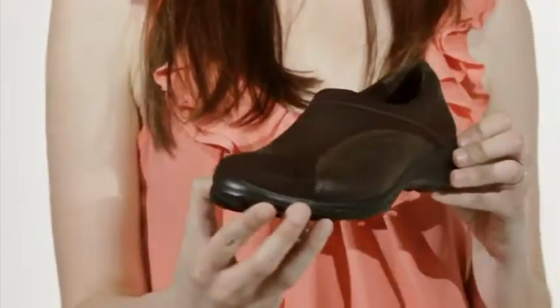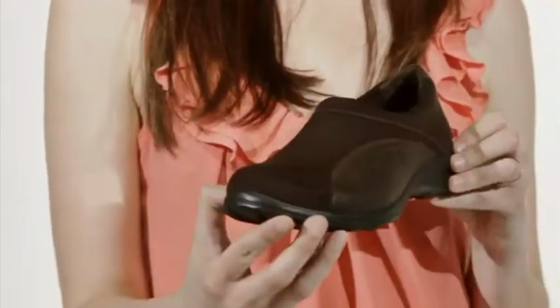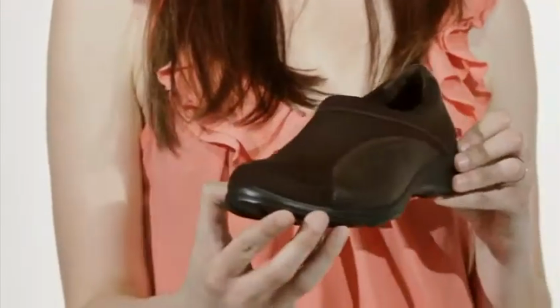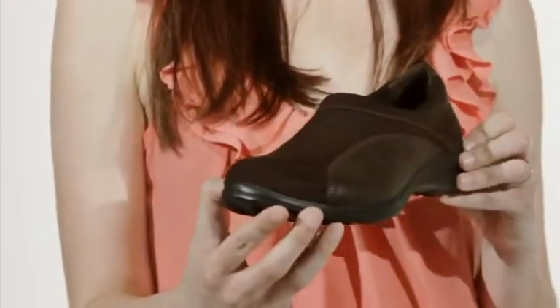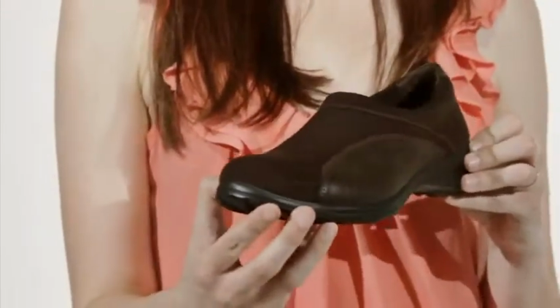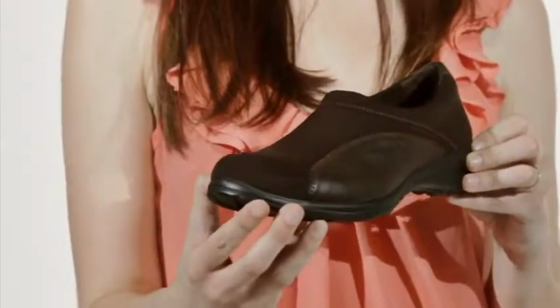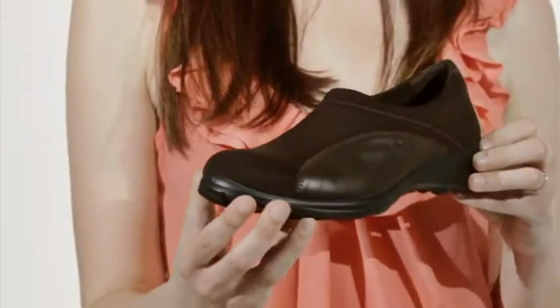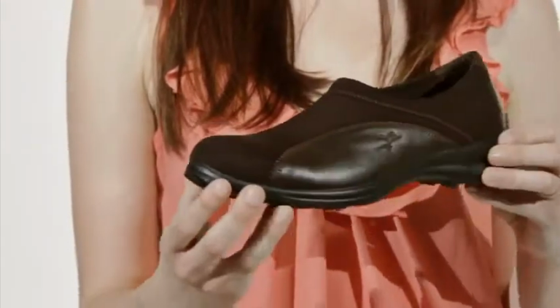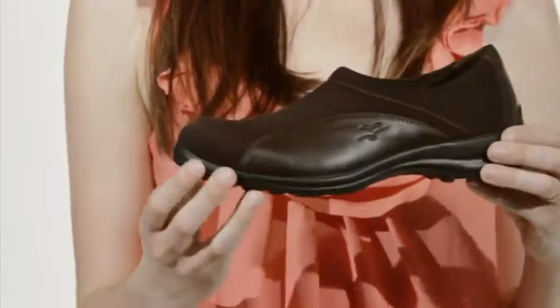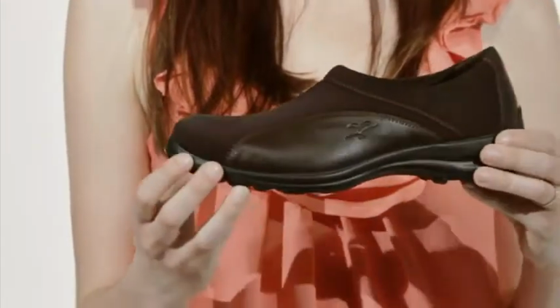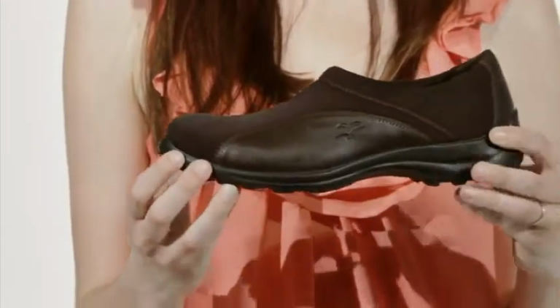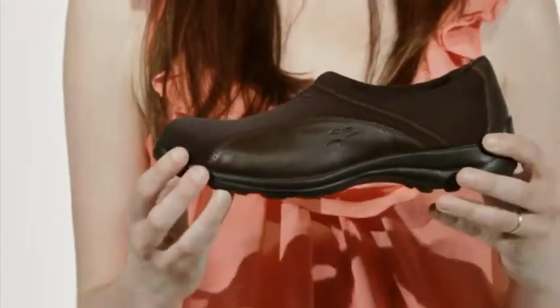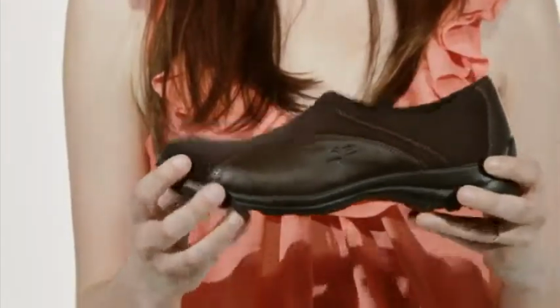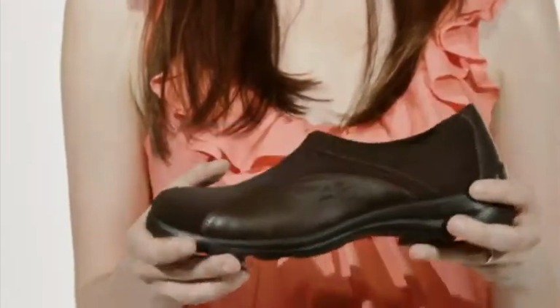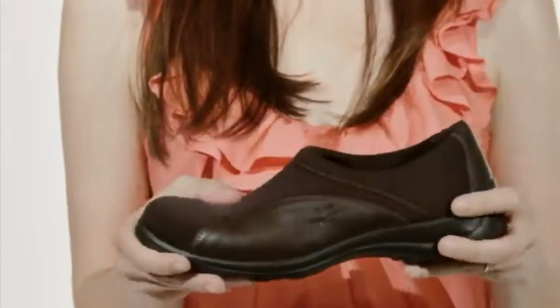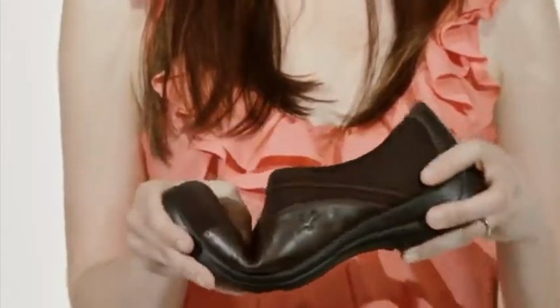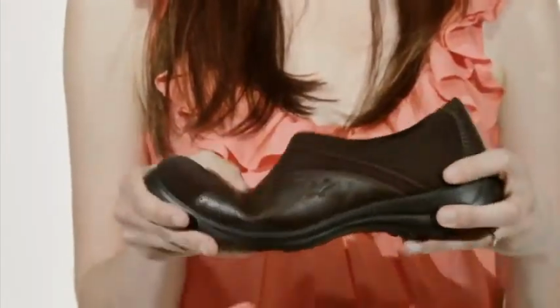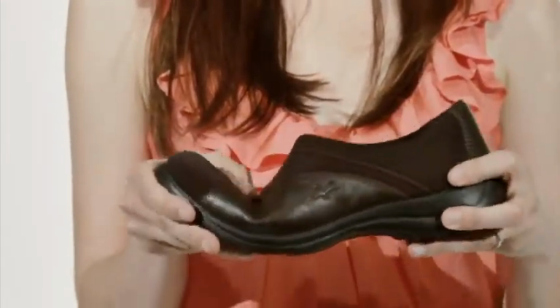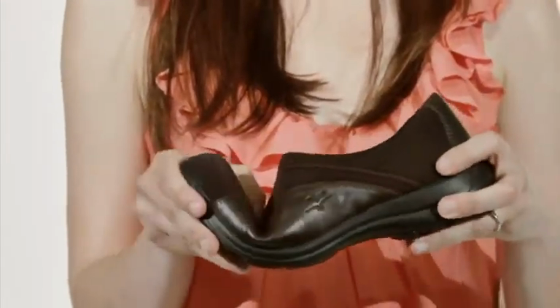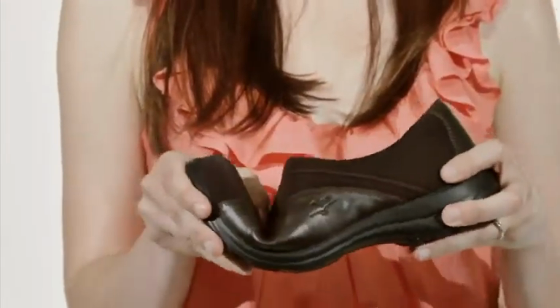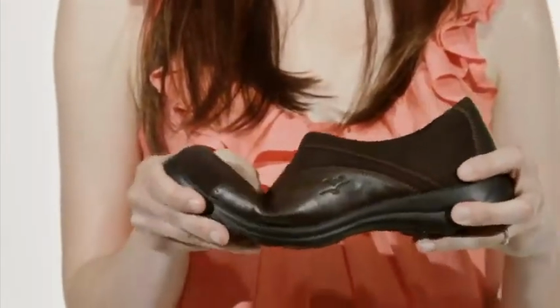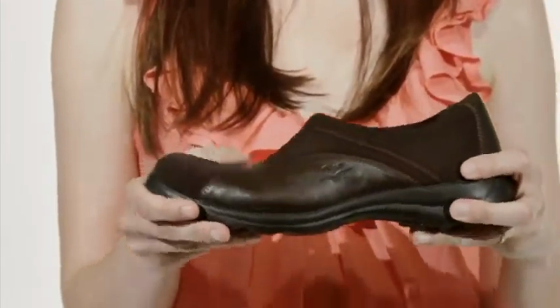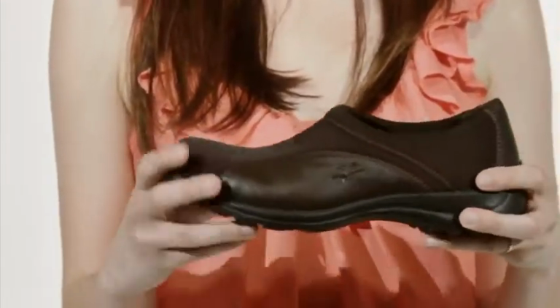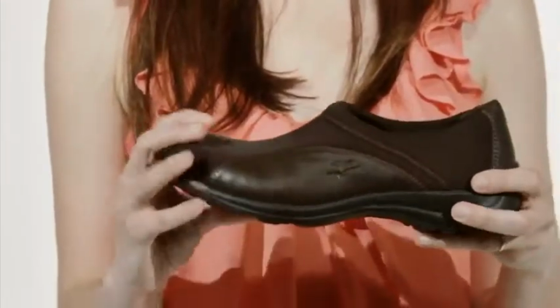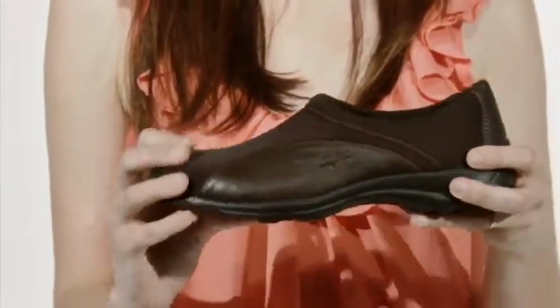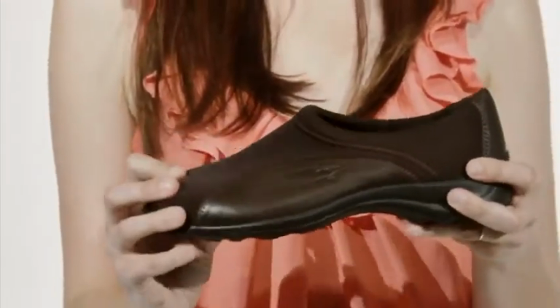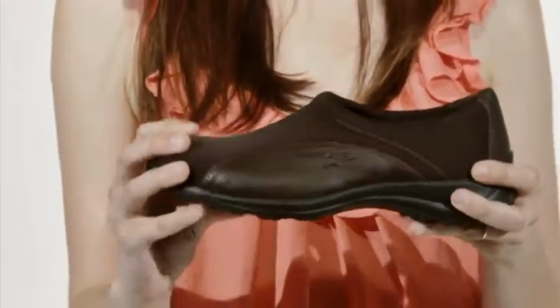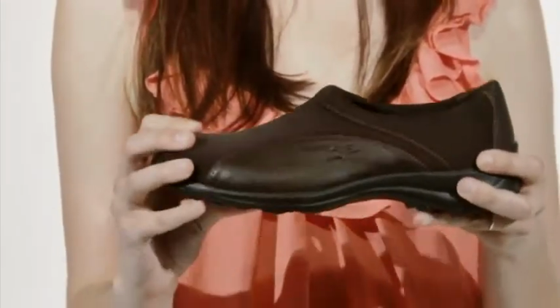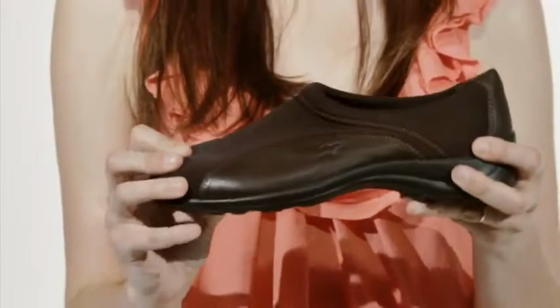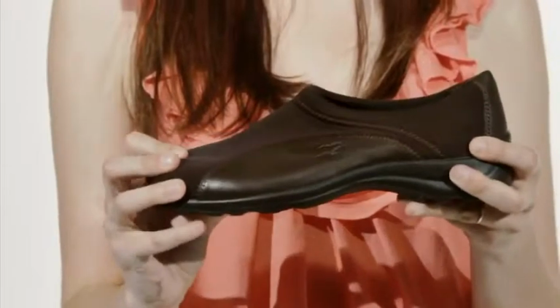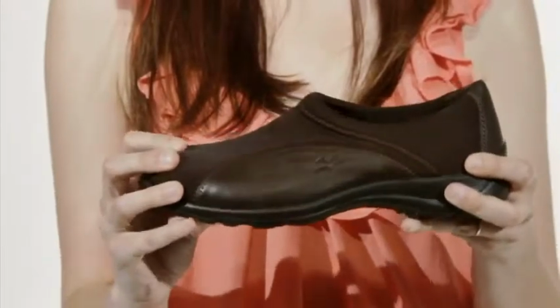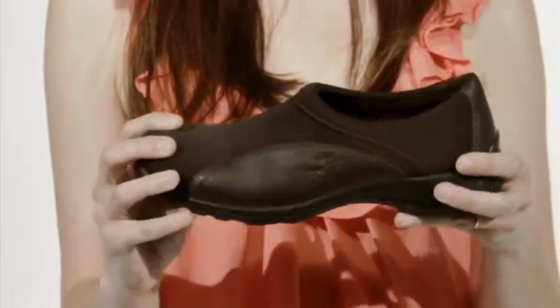The Willow features Flyflot's four points of comfort: shock absorption, lightweight design, self-molding, and anti-slip.